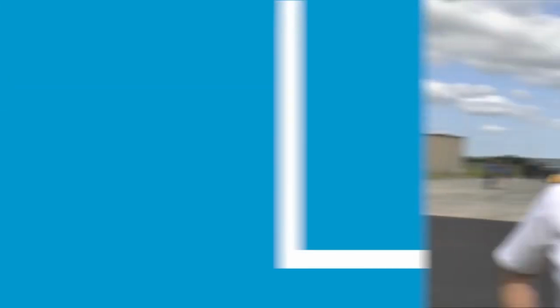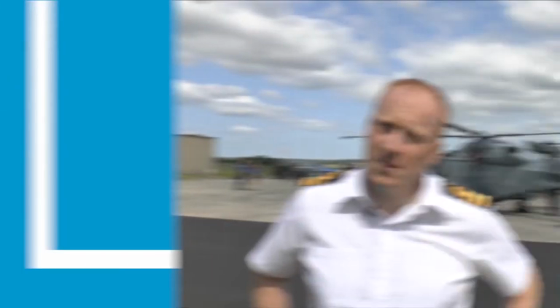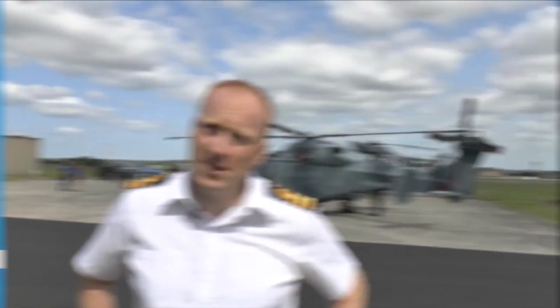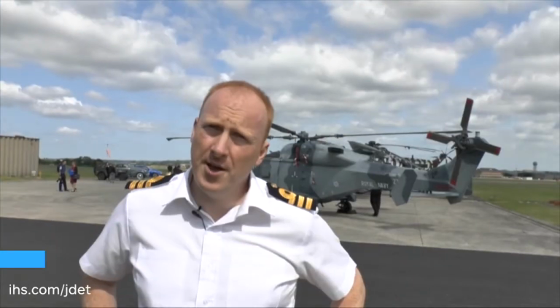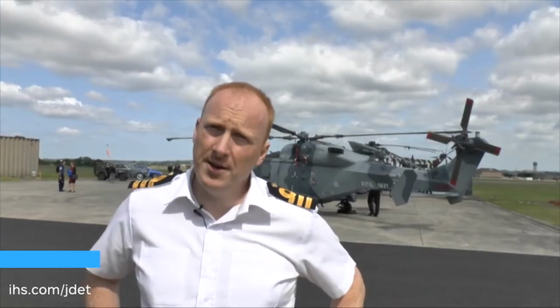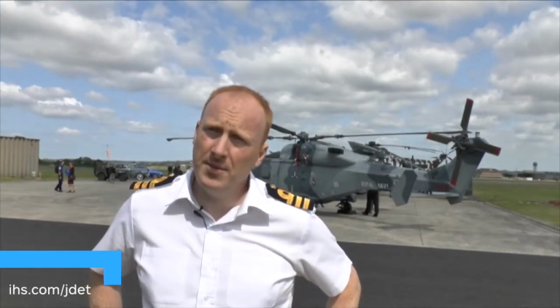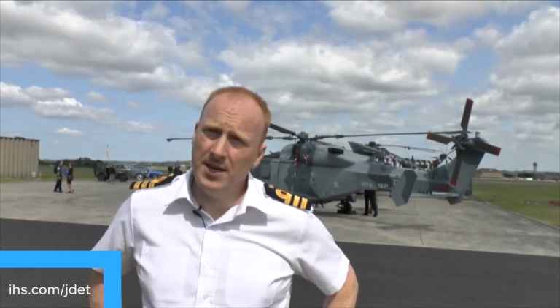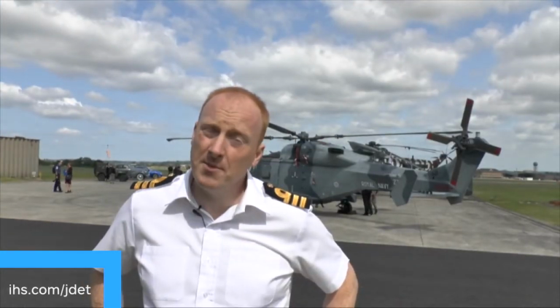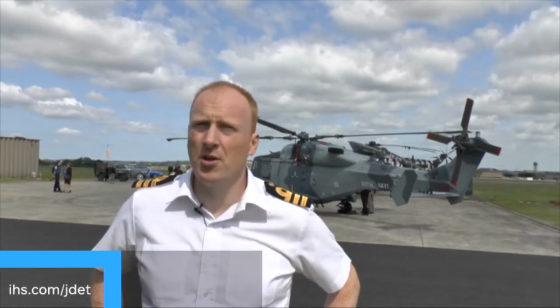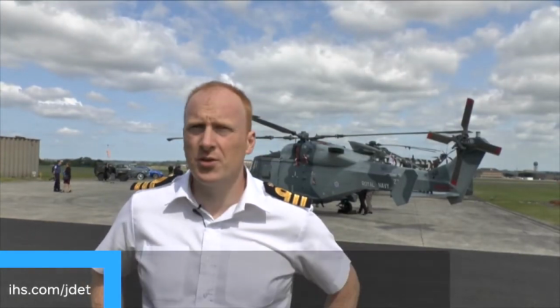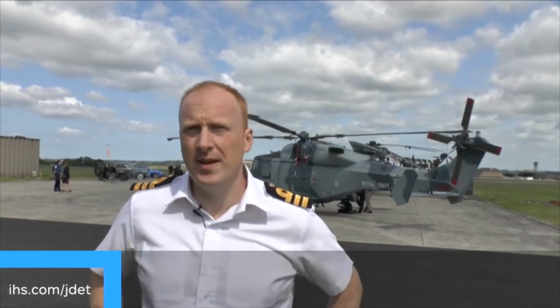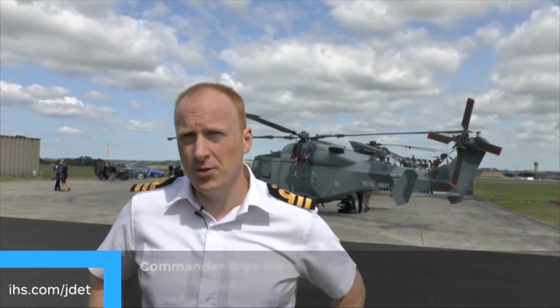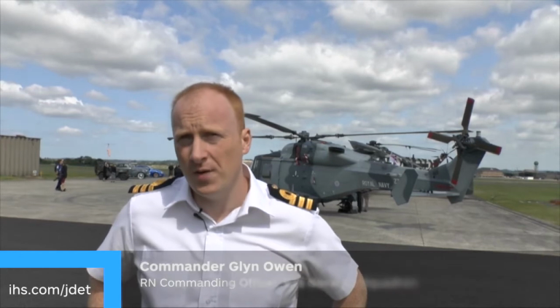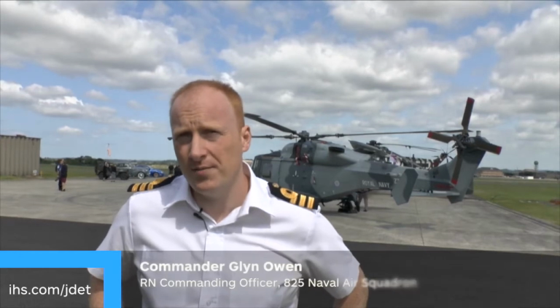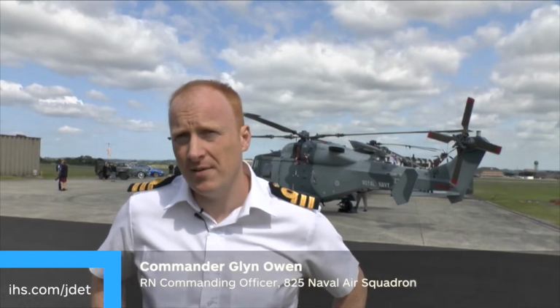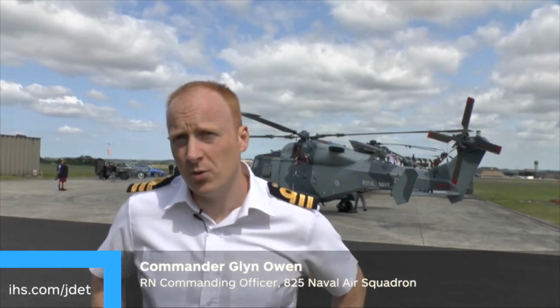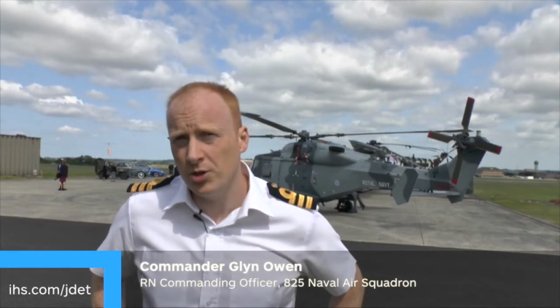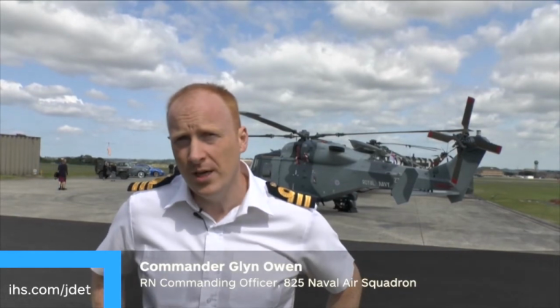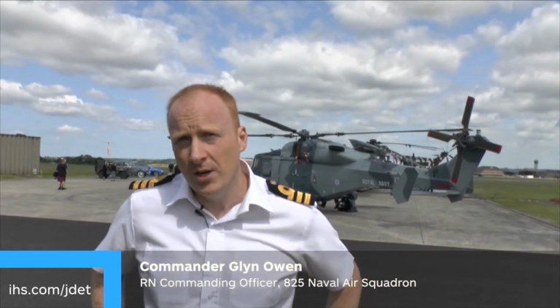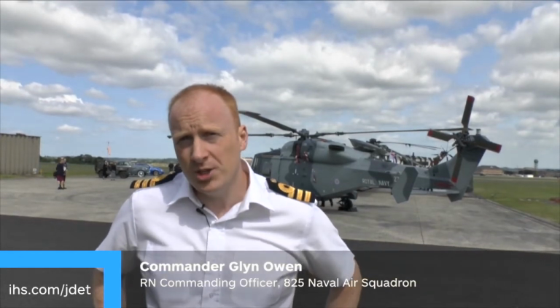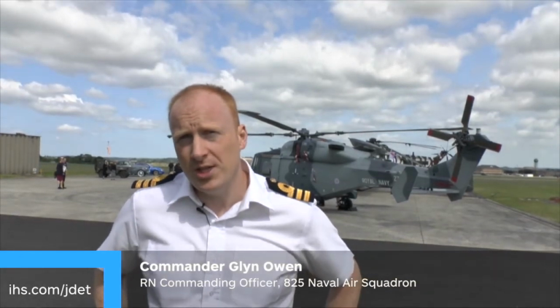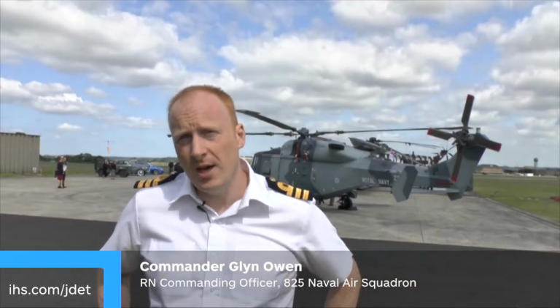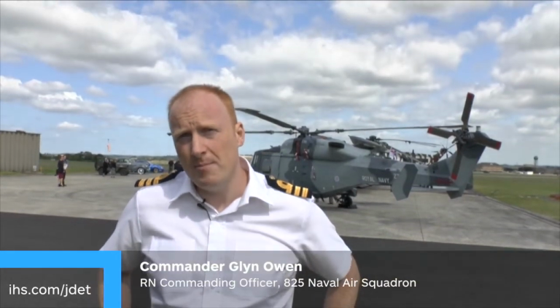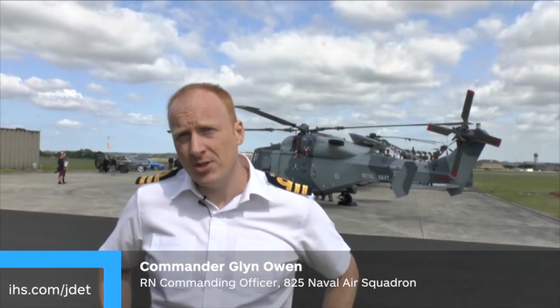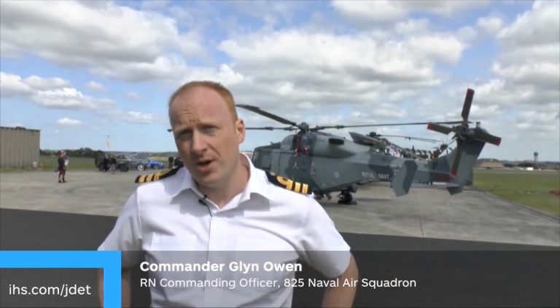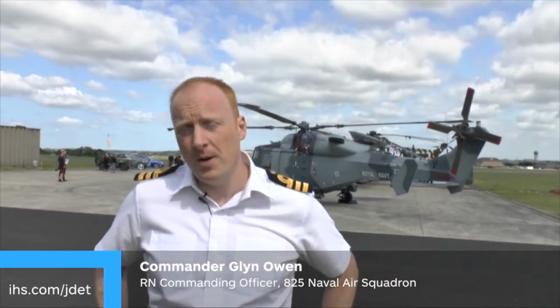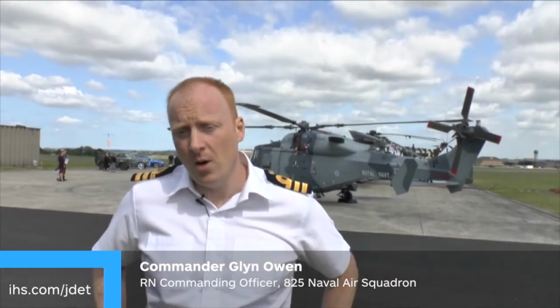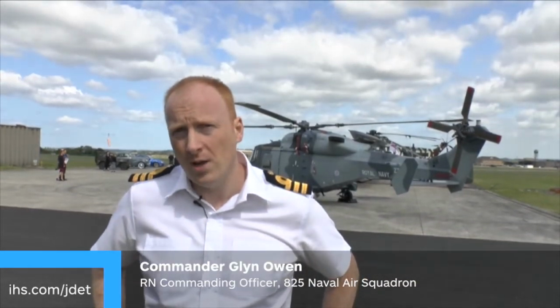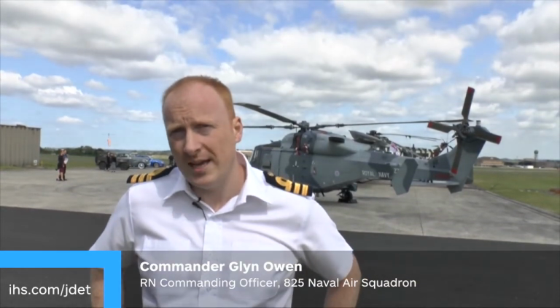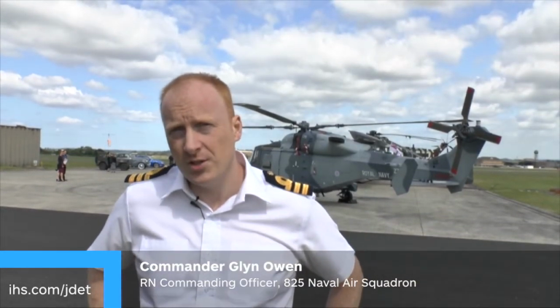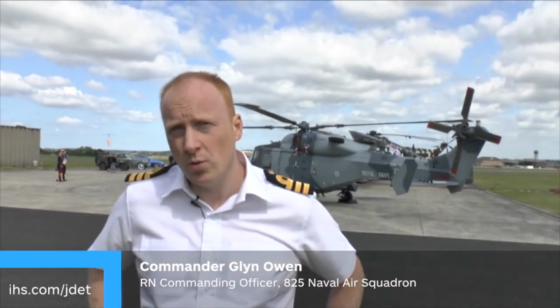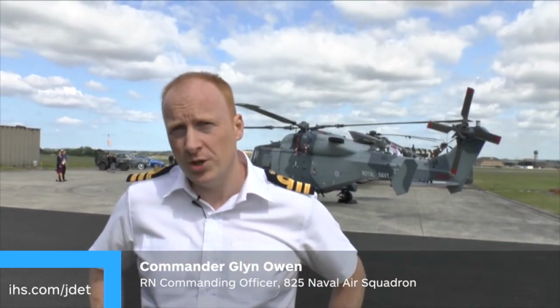Commander Glen Owen. I'm the commanding officer of 825 Naval Air Squadron, which is the Maritime Wildcat Squadron.